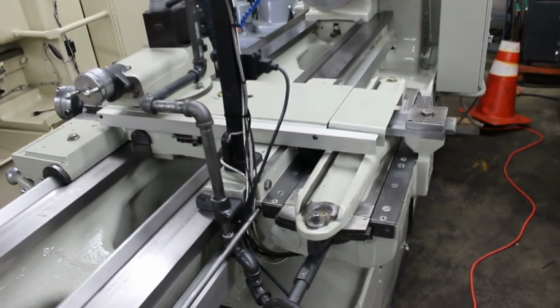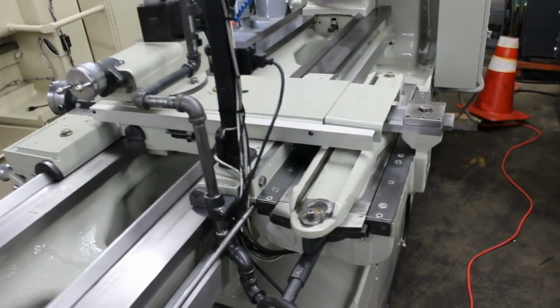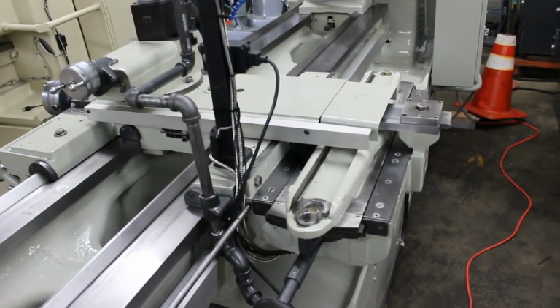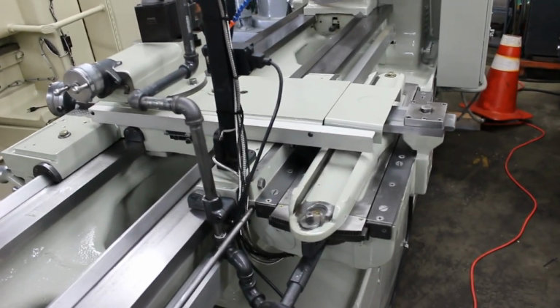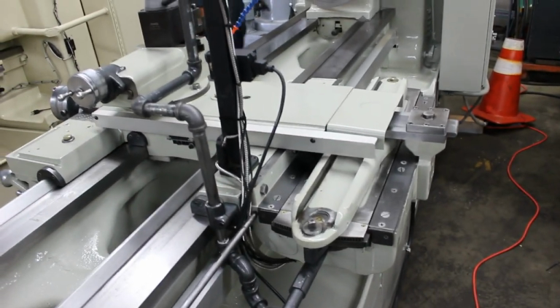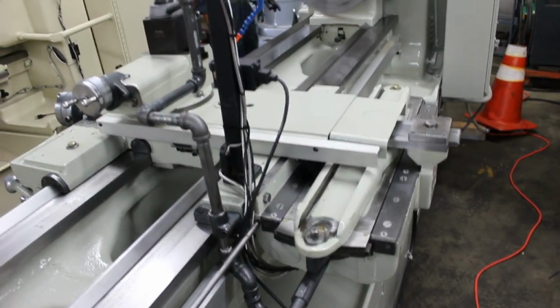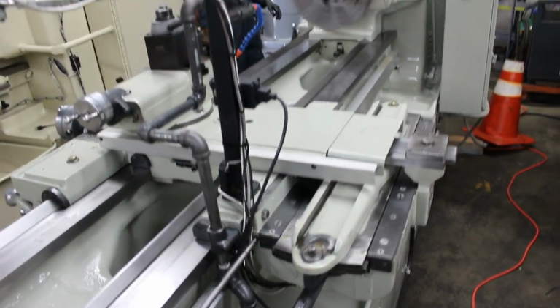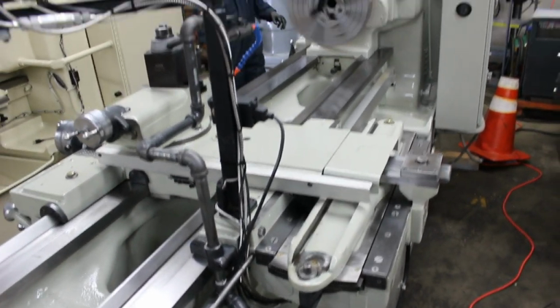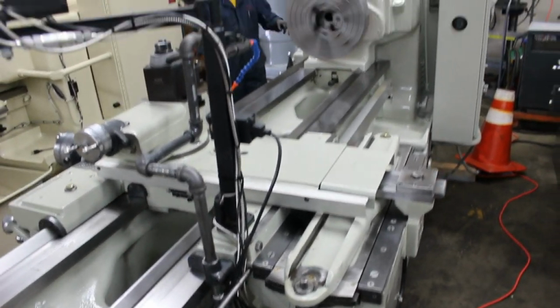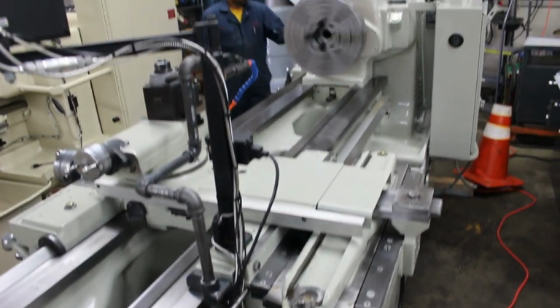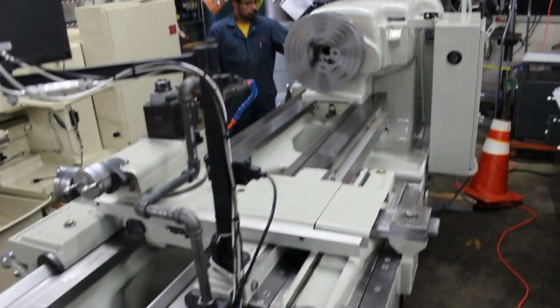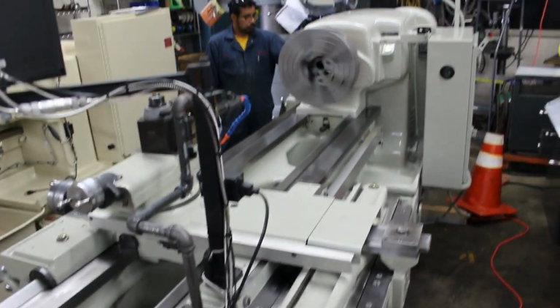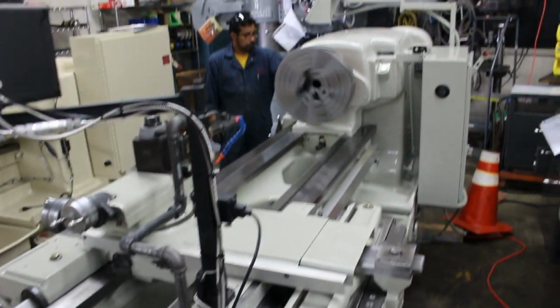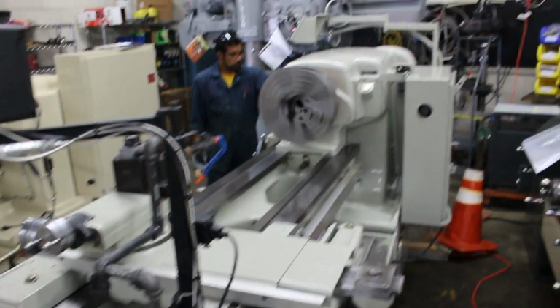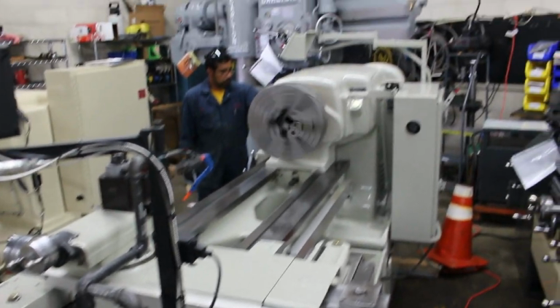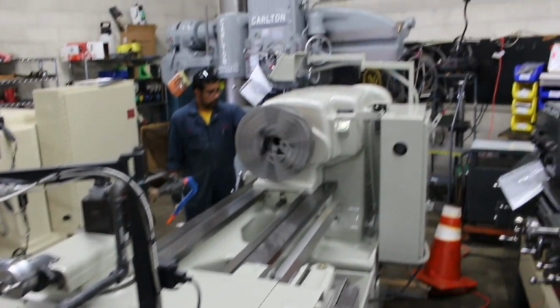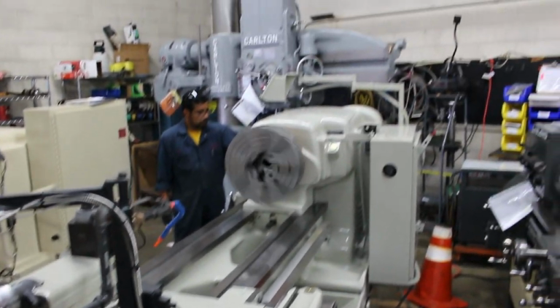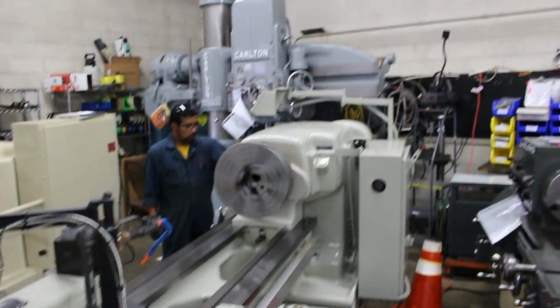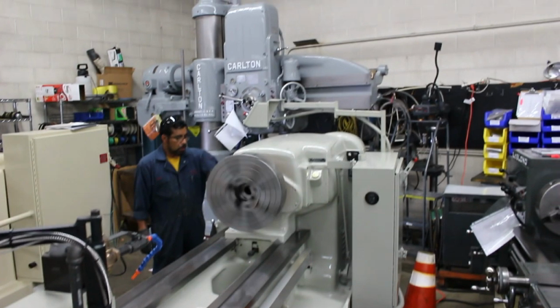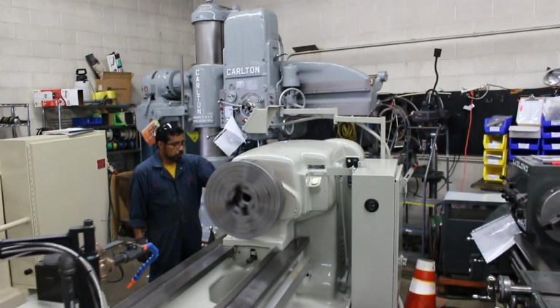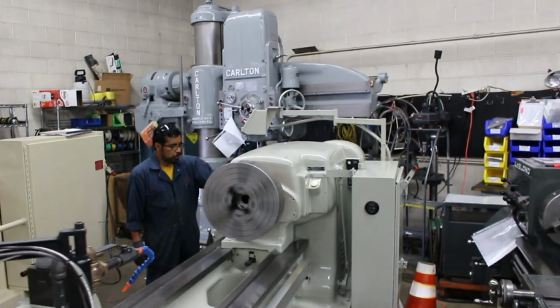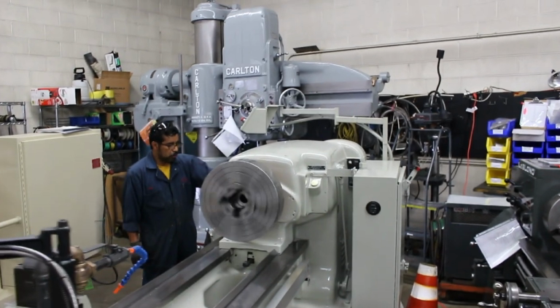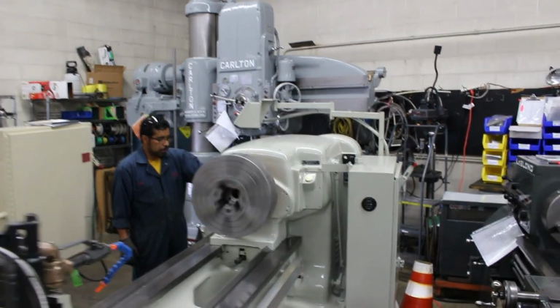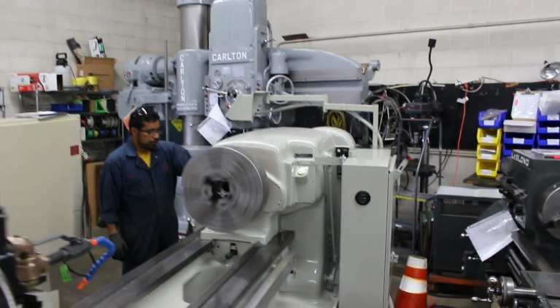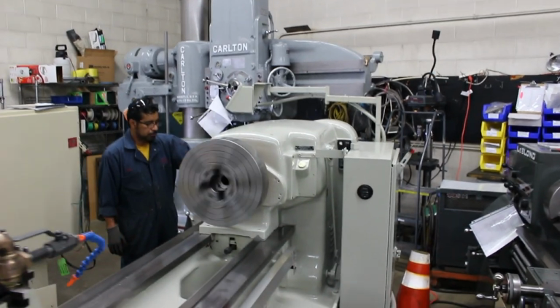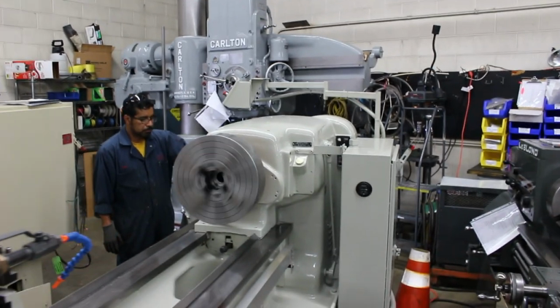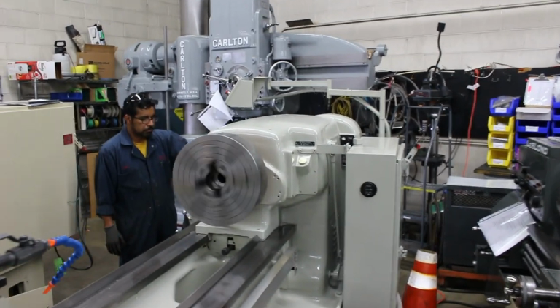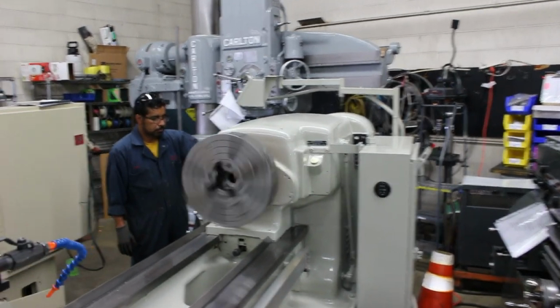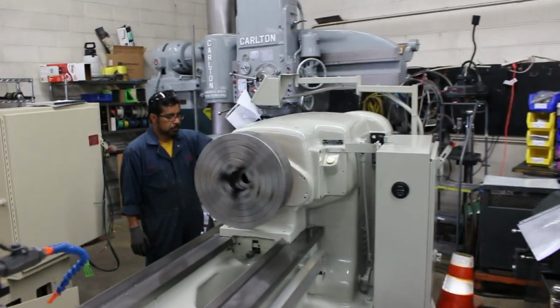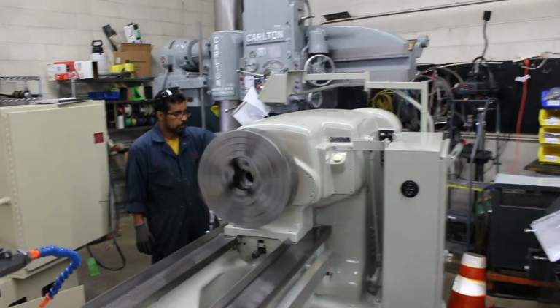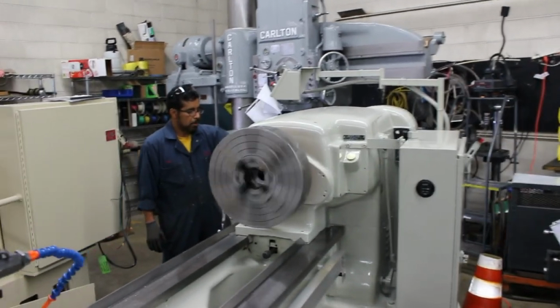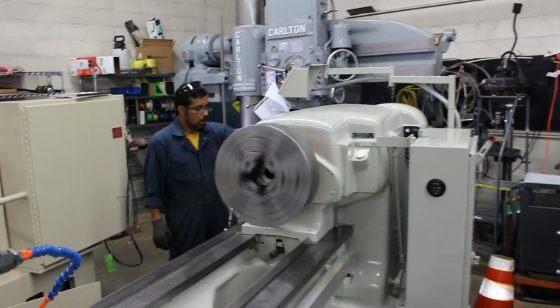Here's the rear-mounted taper attachment. Currently running at 121 RPM.